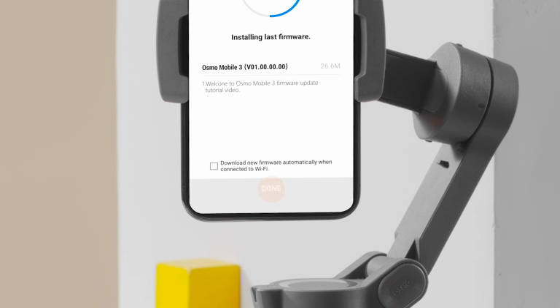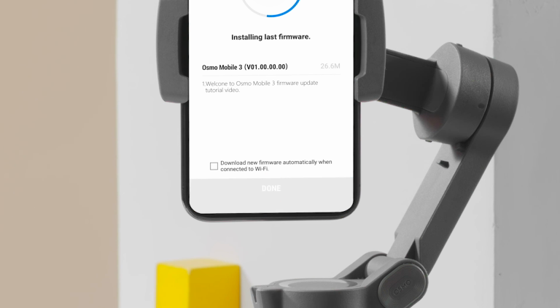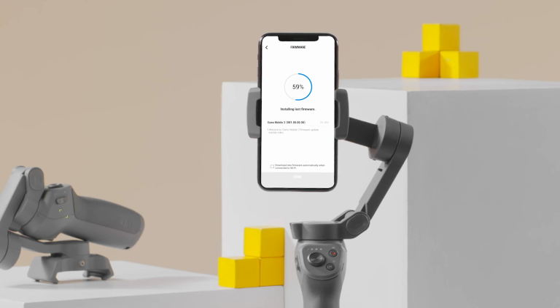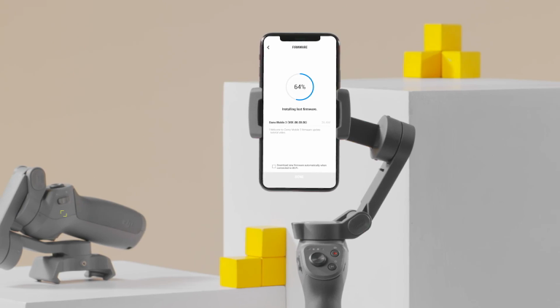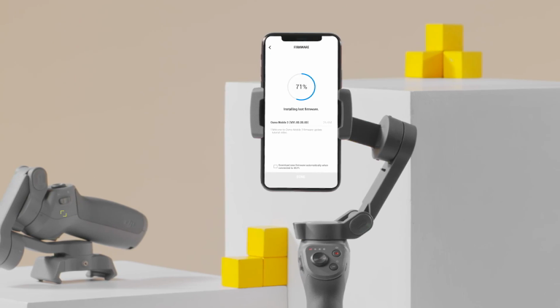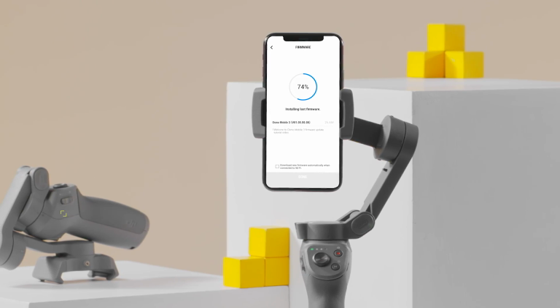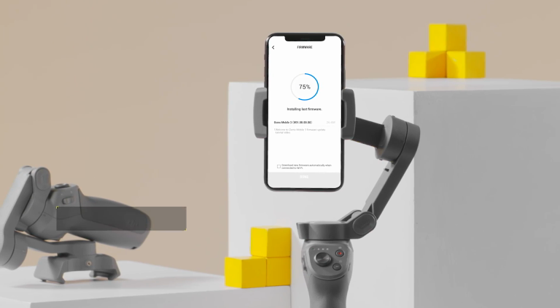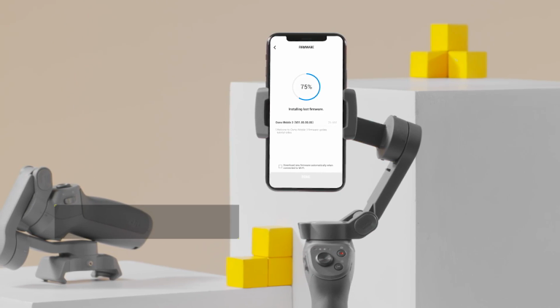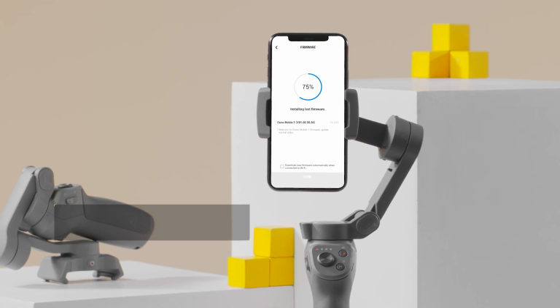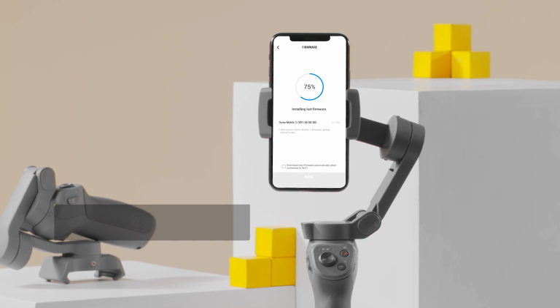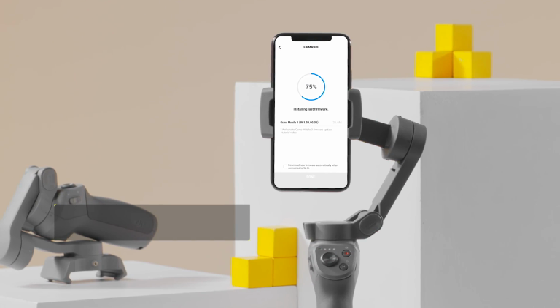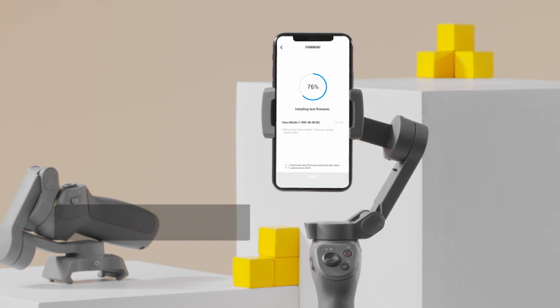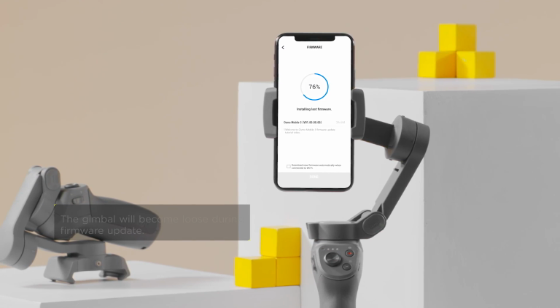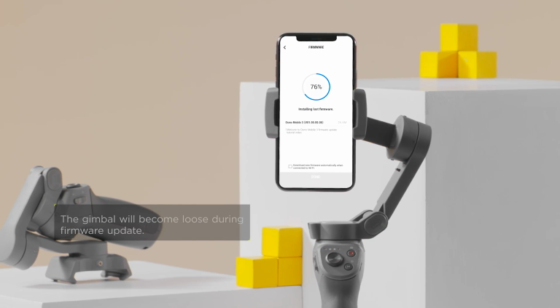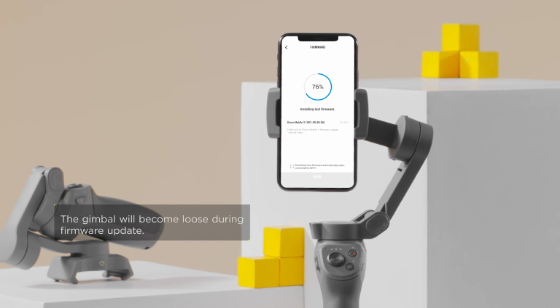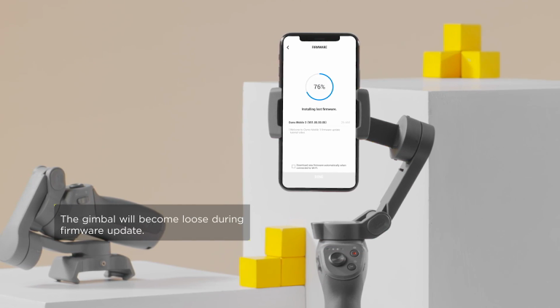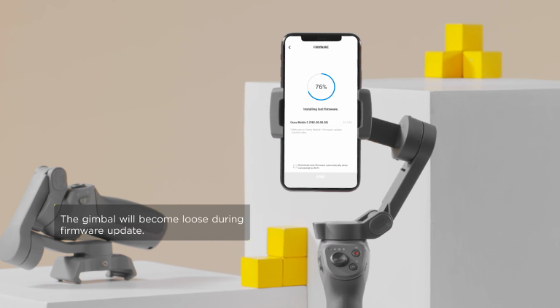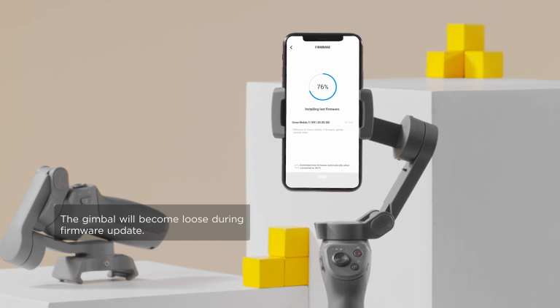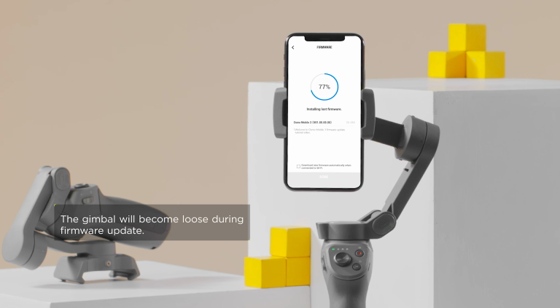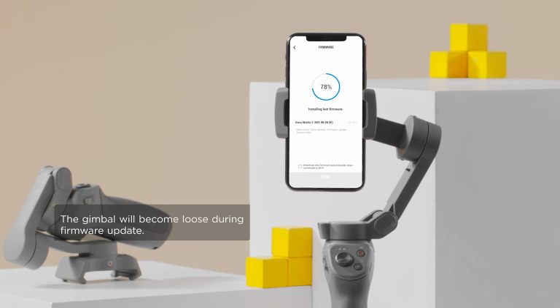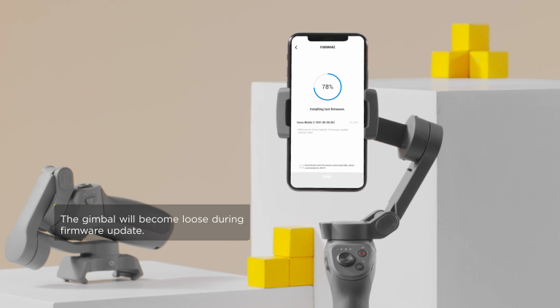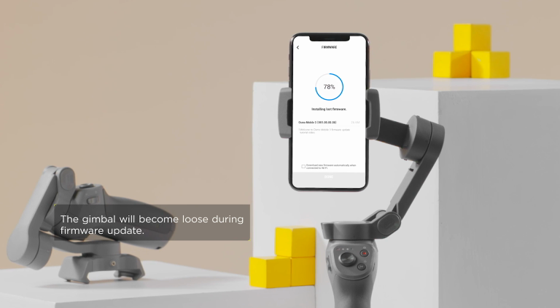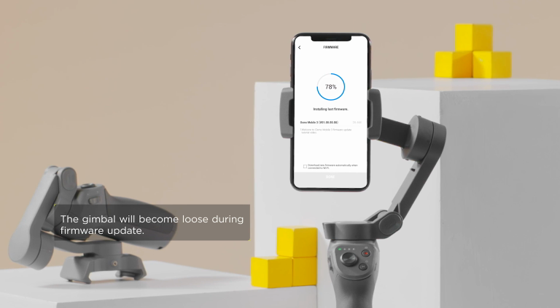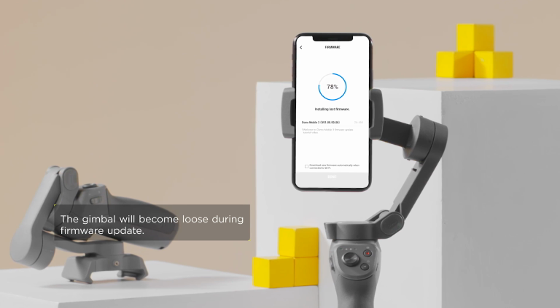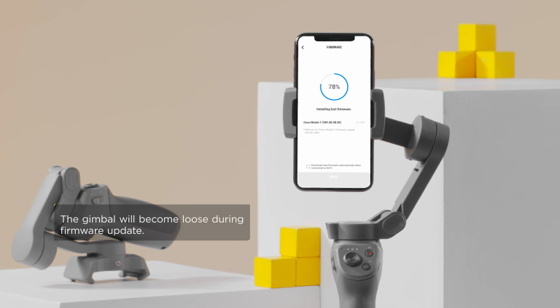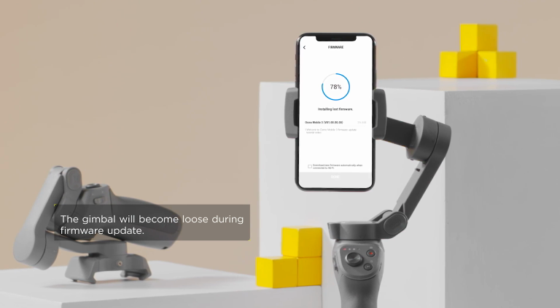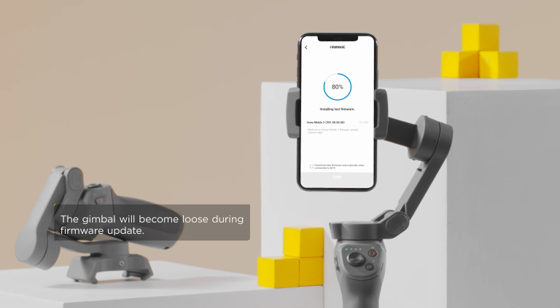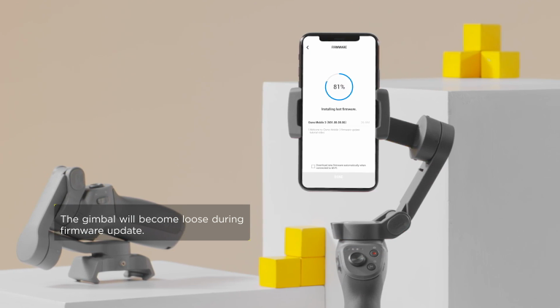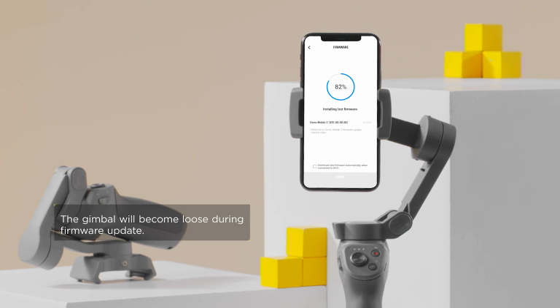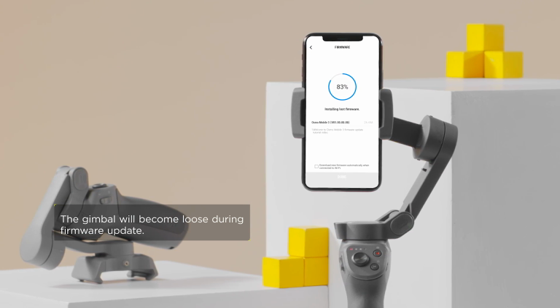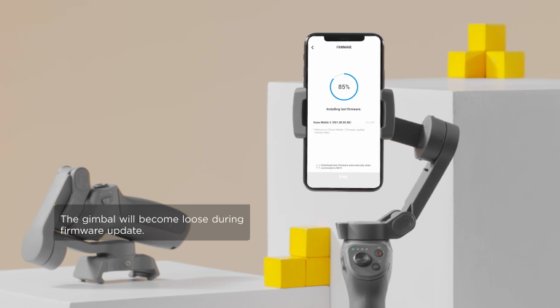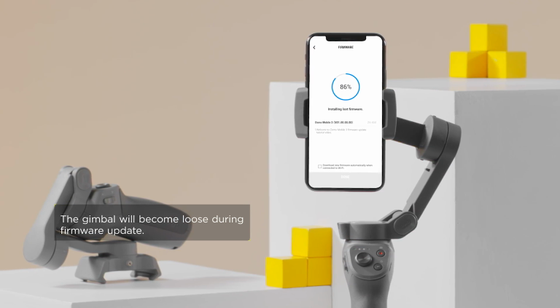It will take 3 to 5 minutes to update, during which time the system status LED will alternate between red and green.